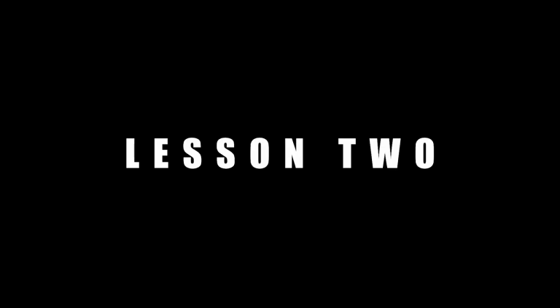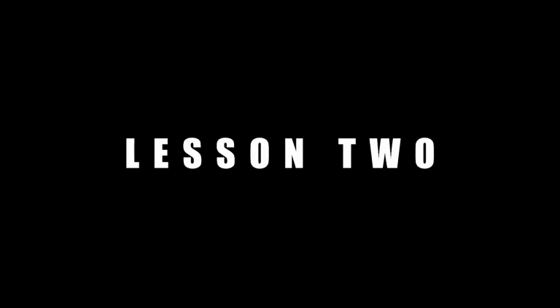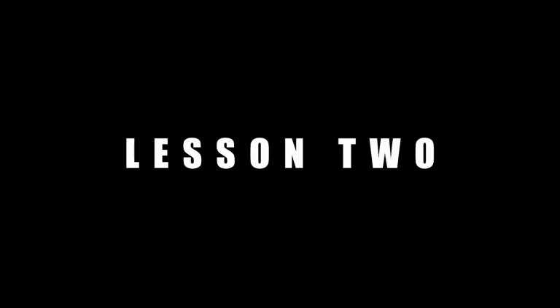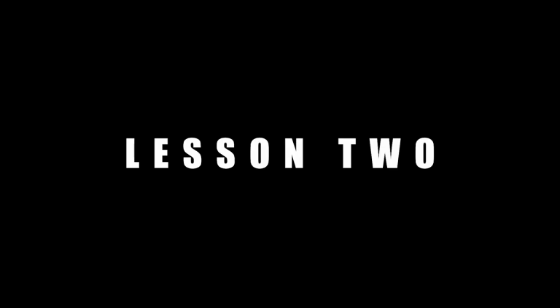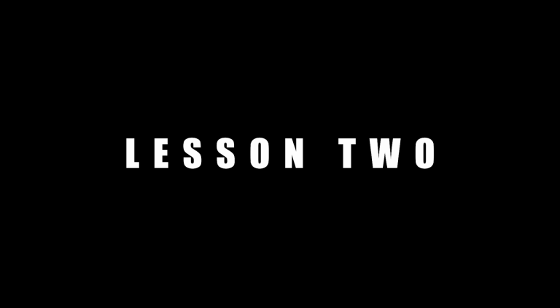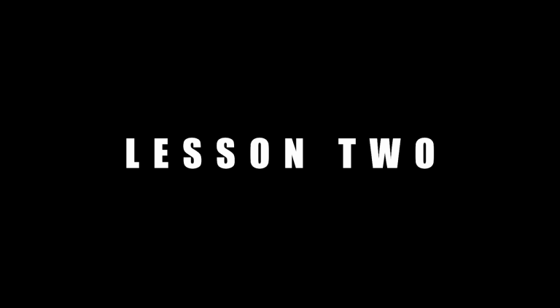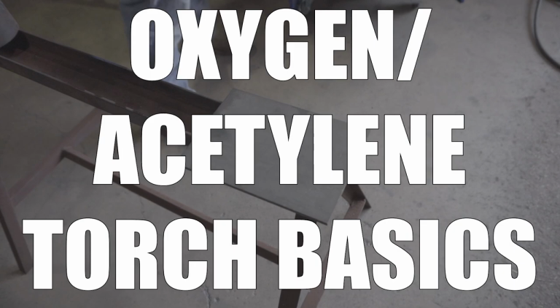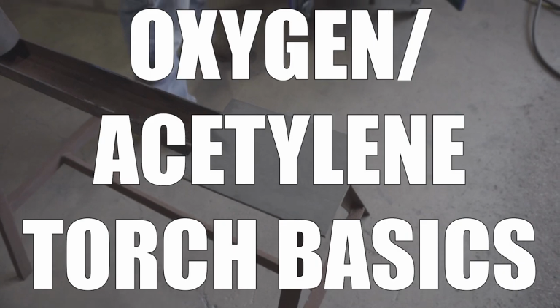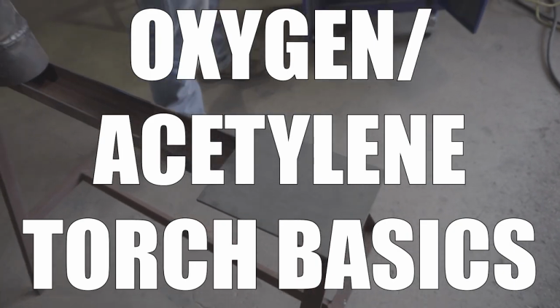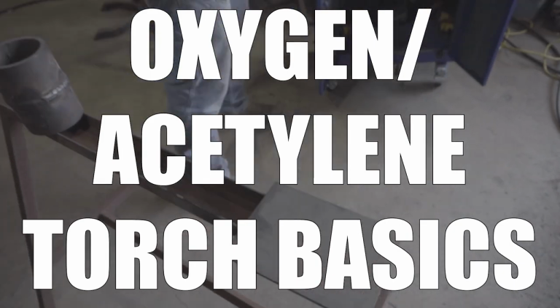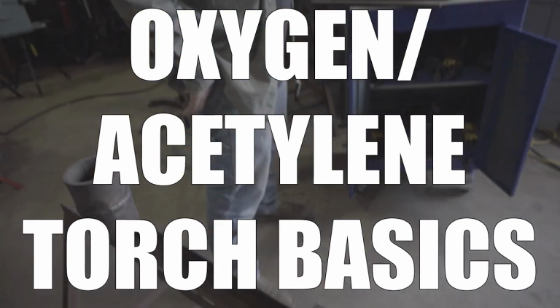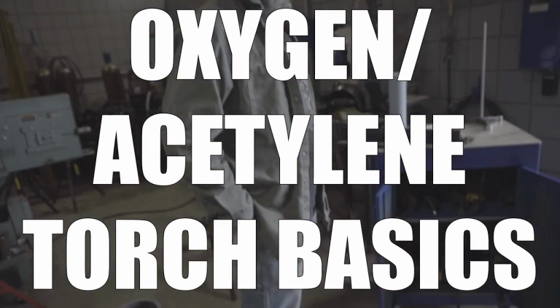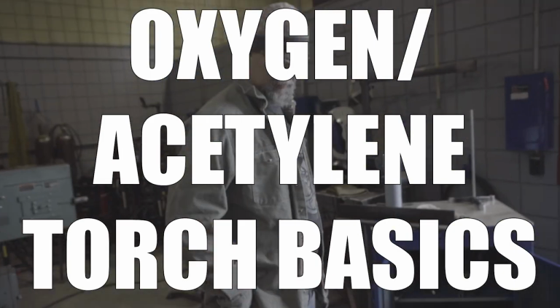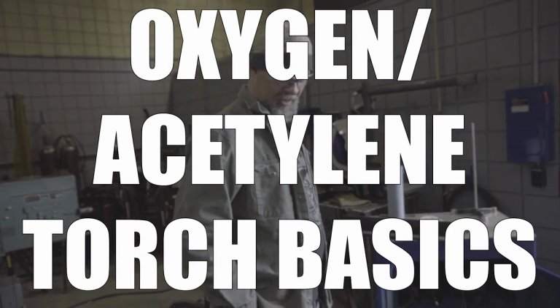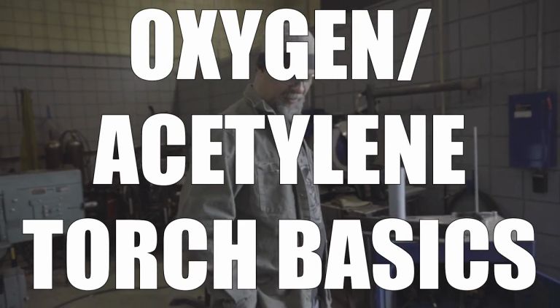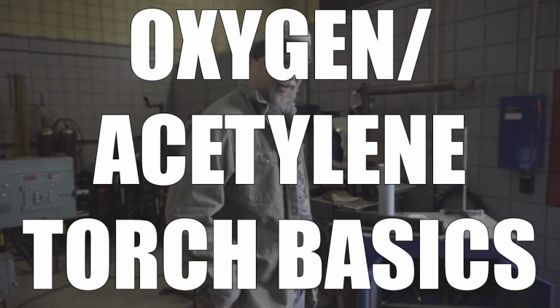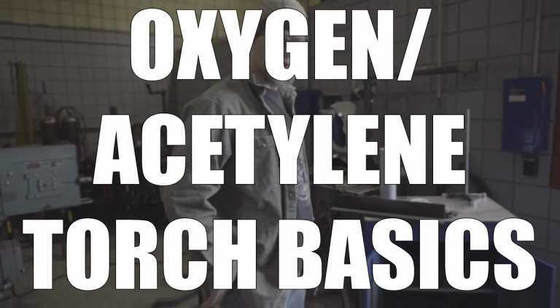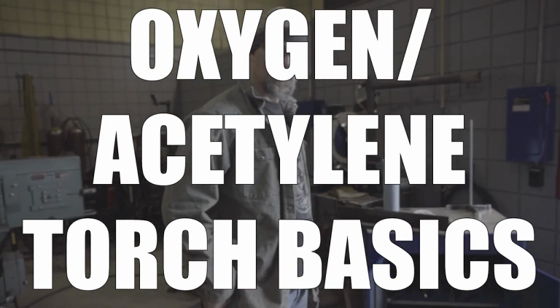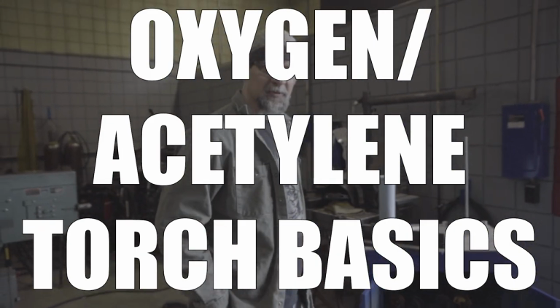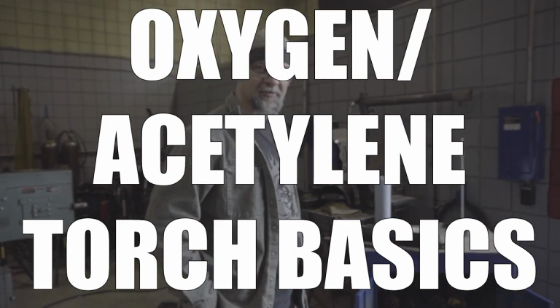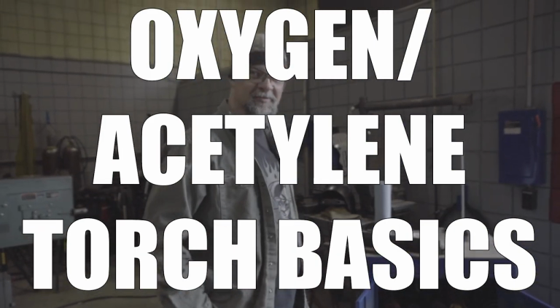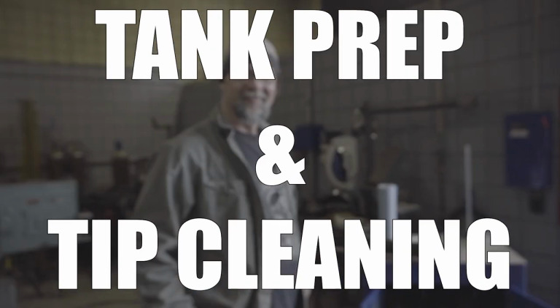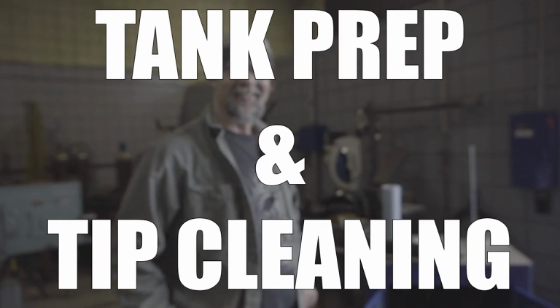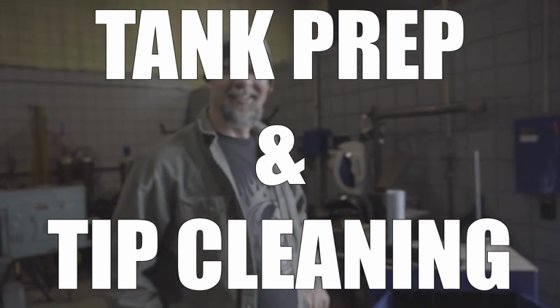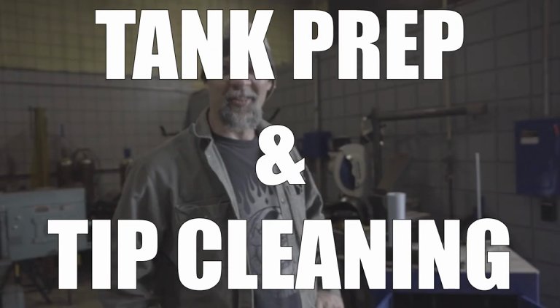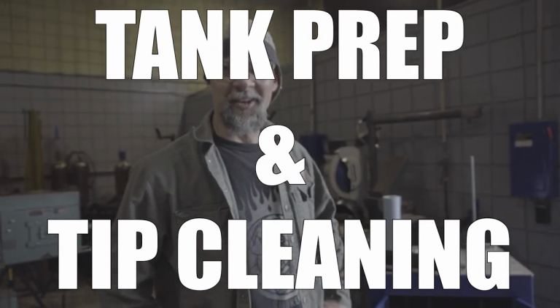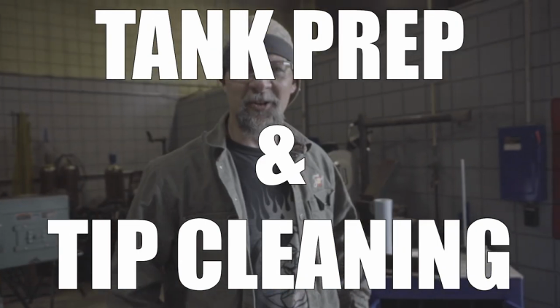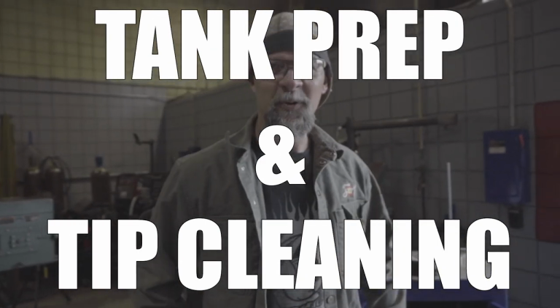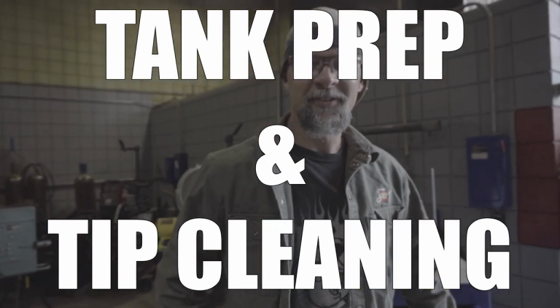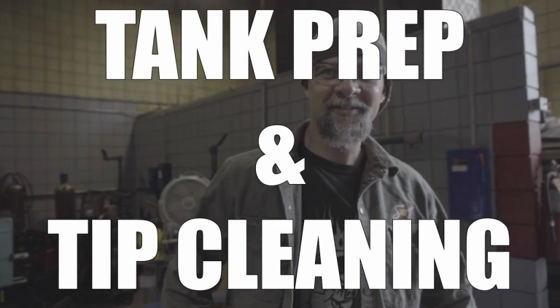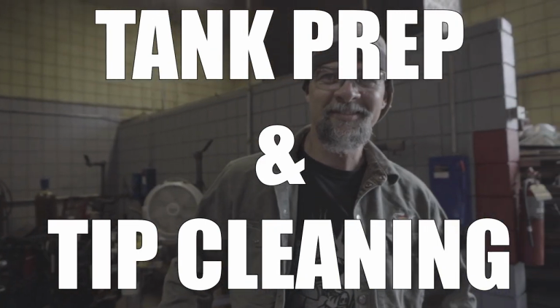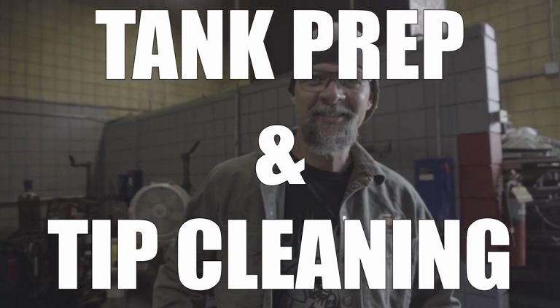So Frank, is this the piece you're cutting? I think so. Are you scared? Not at all.